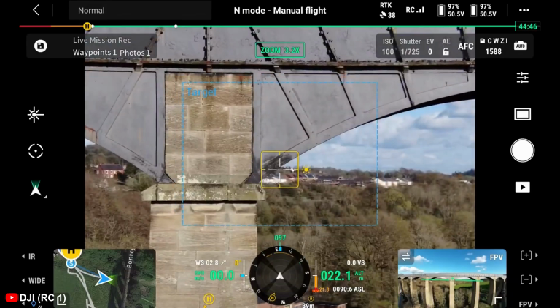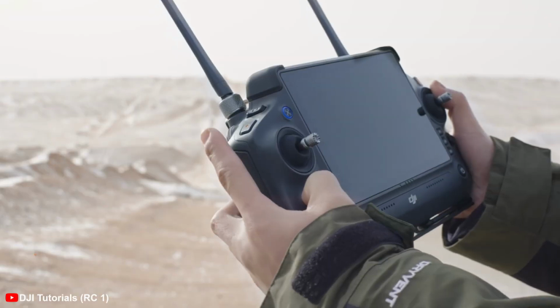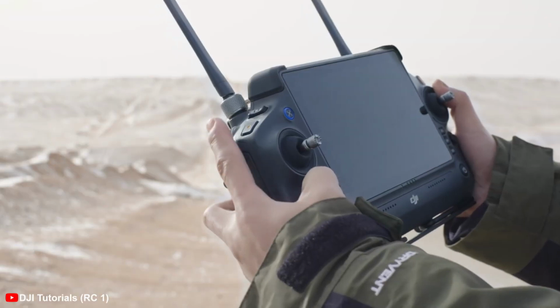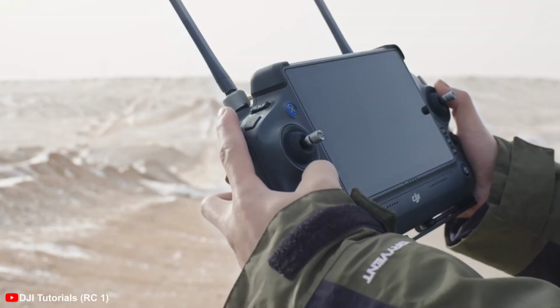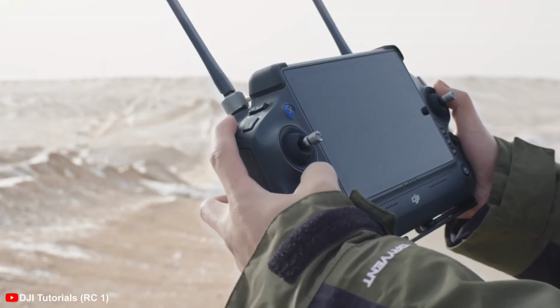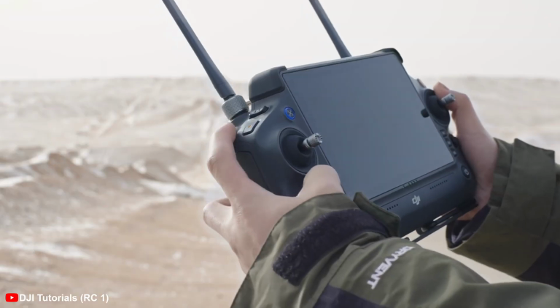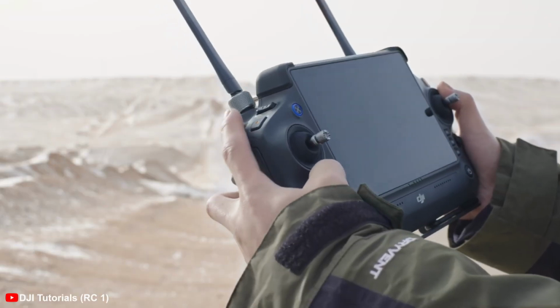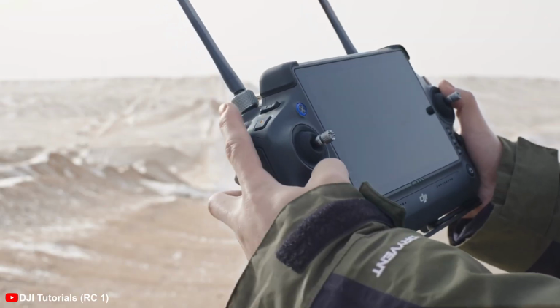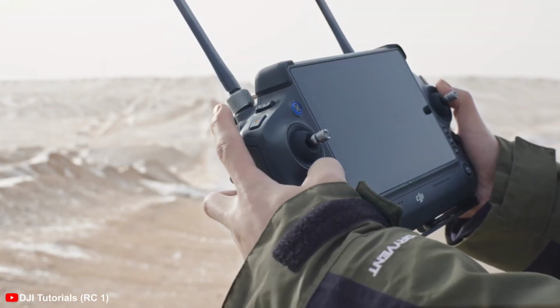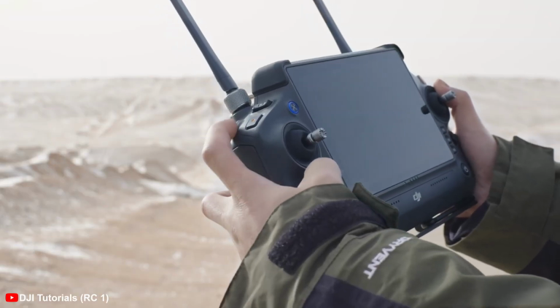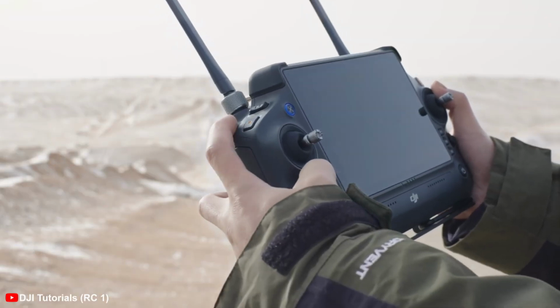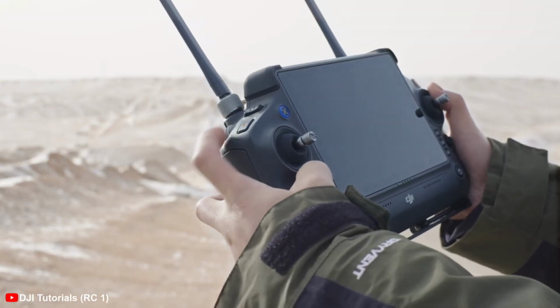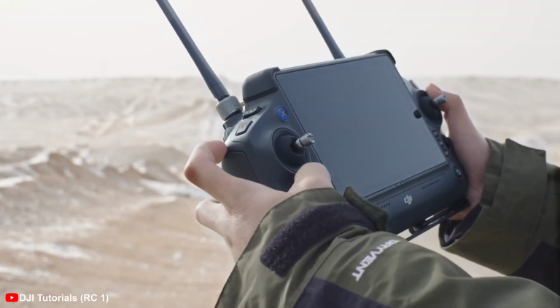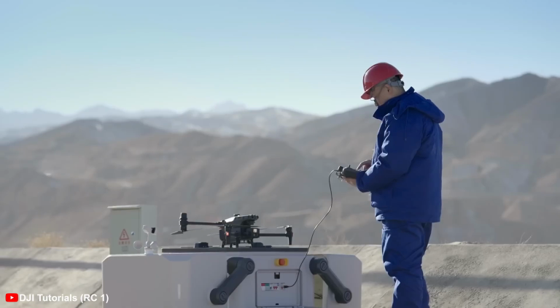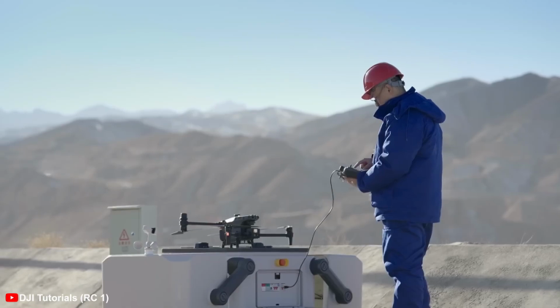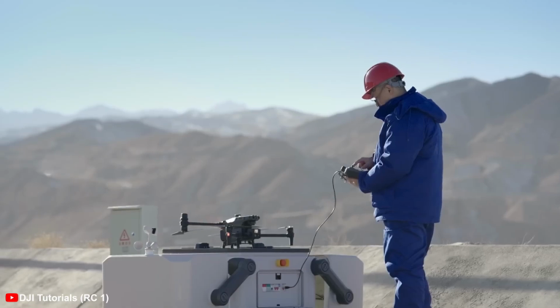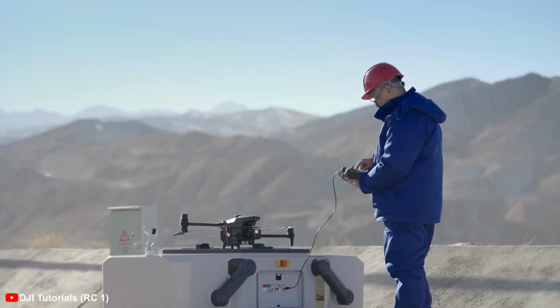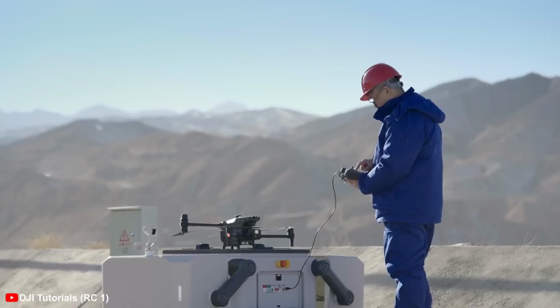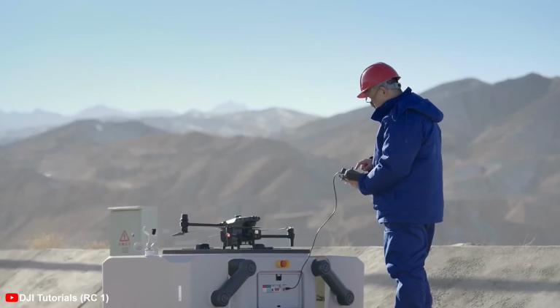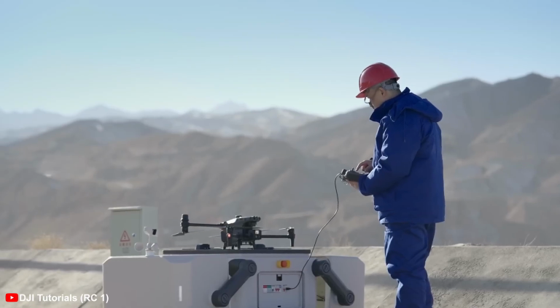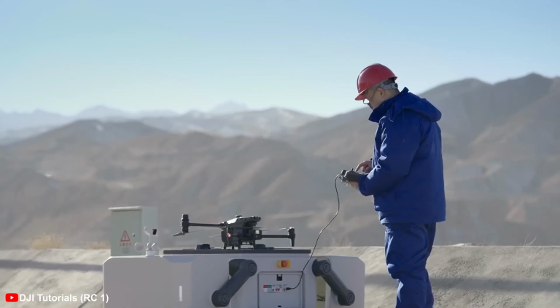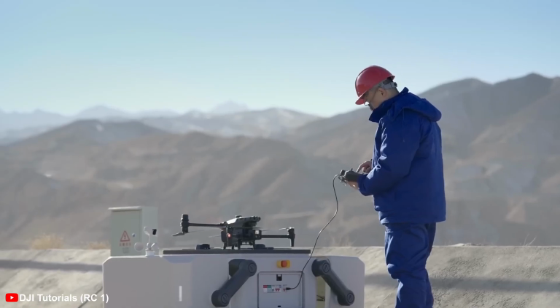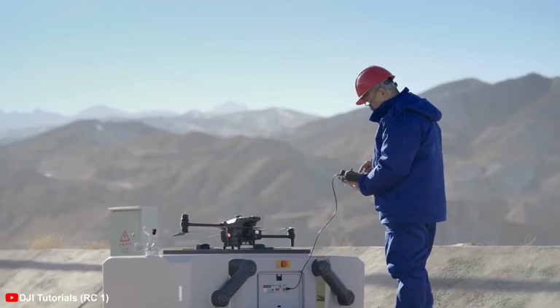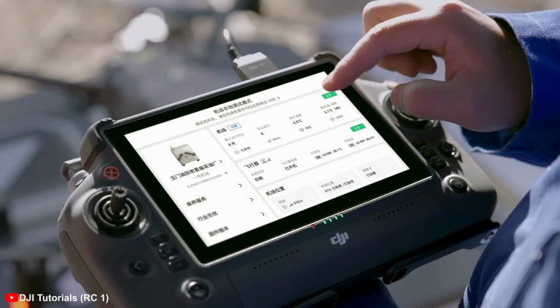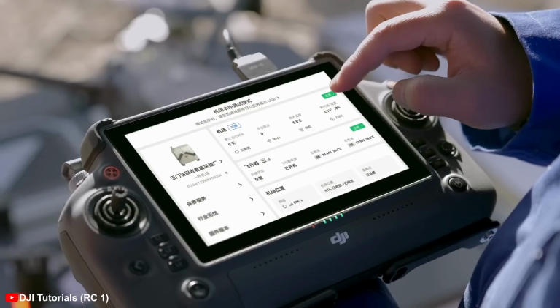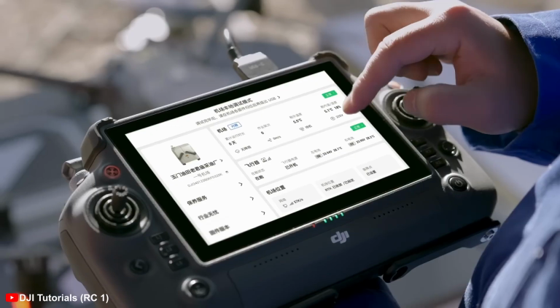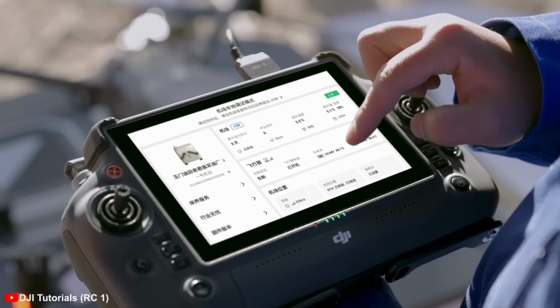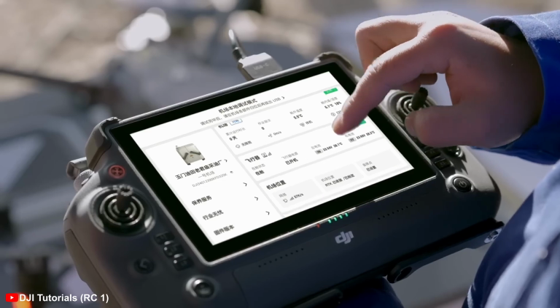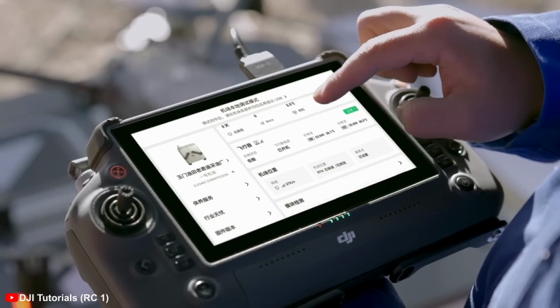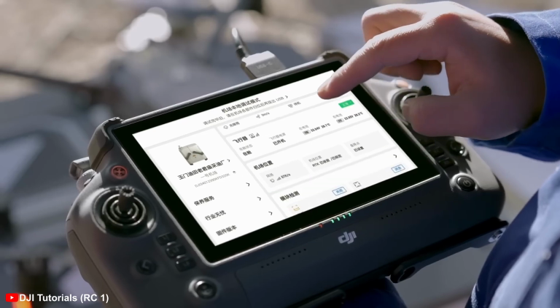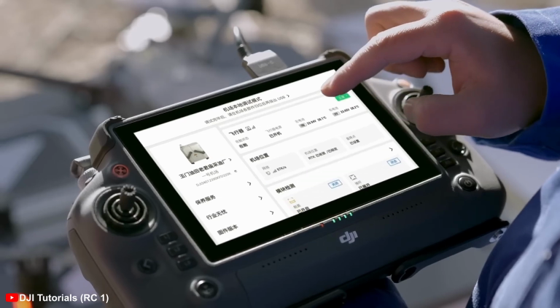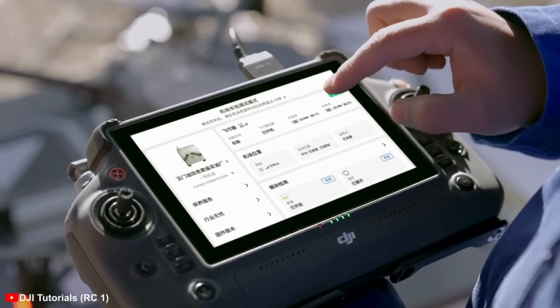The RC Plus II is a fairly large controller, and it's designed to give professionals all the tools they need to ensure a safe and efficient flight.